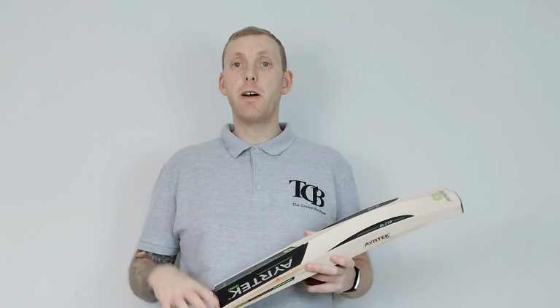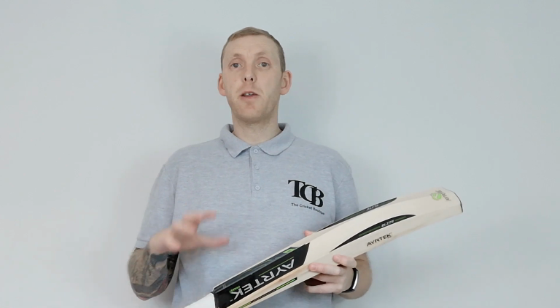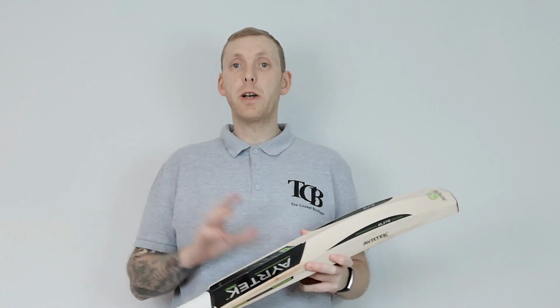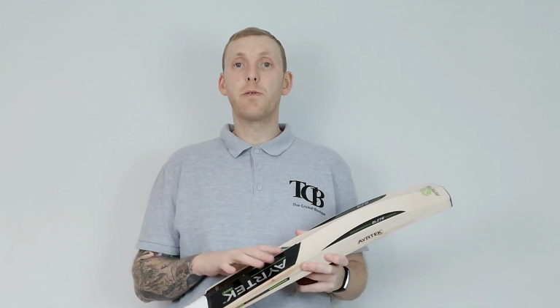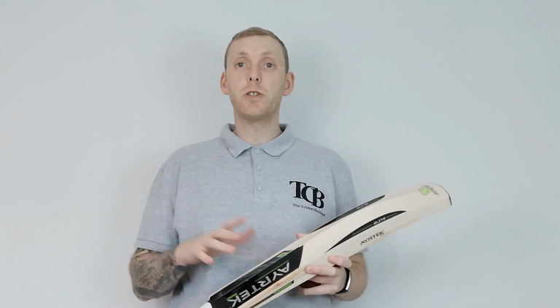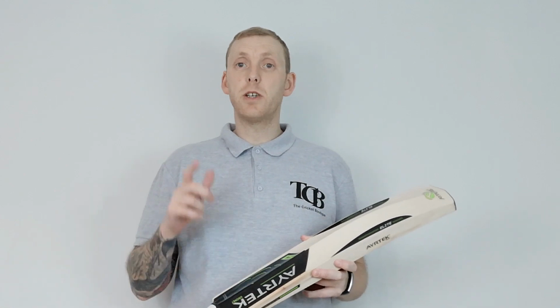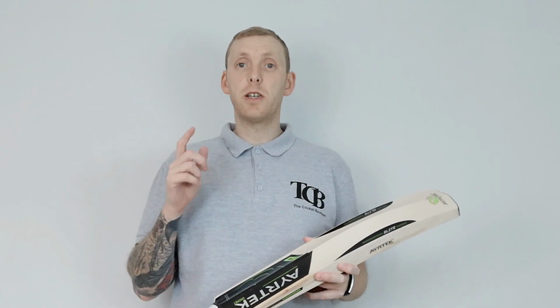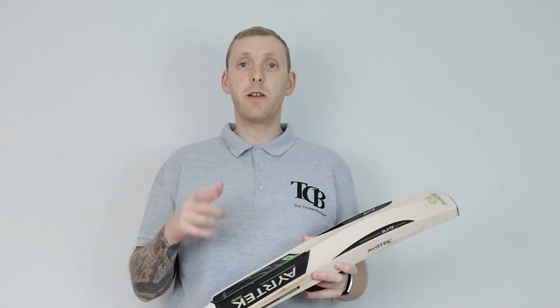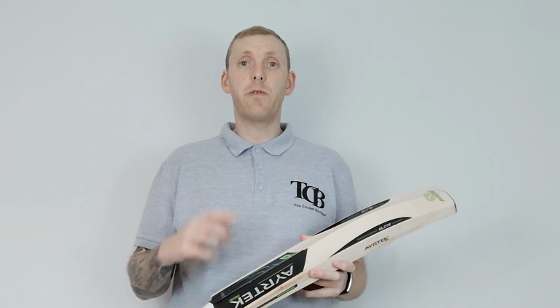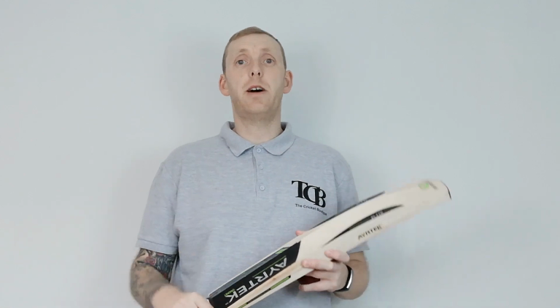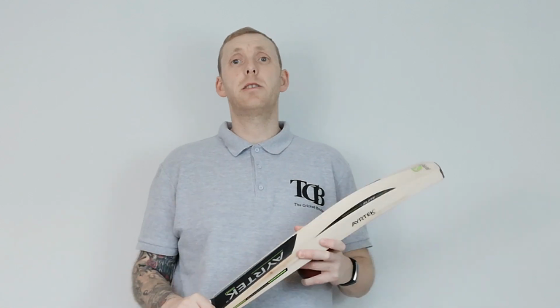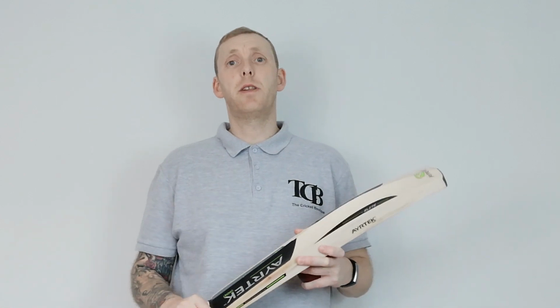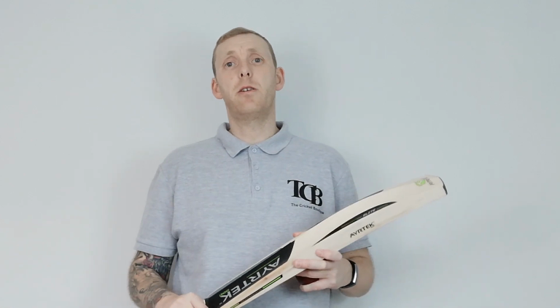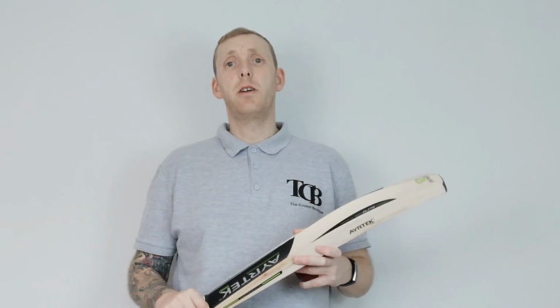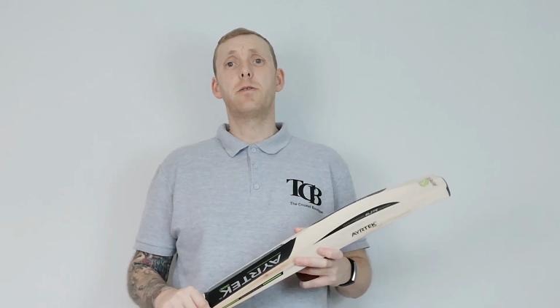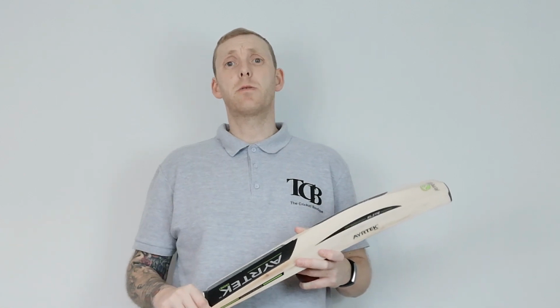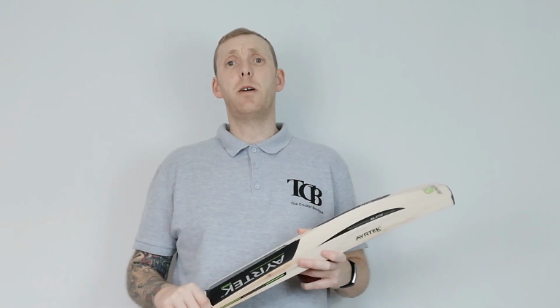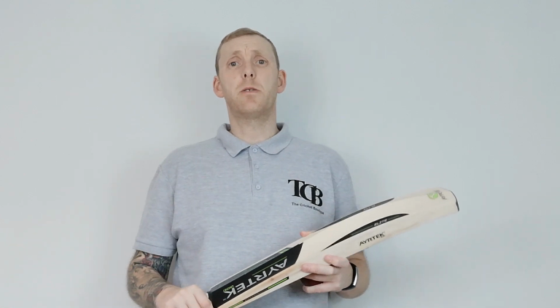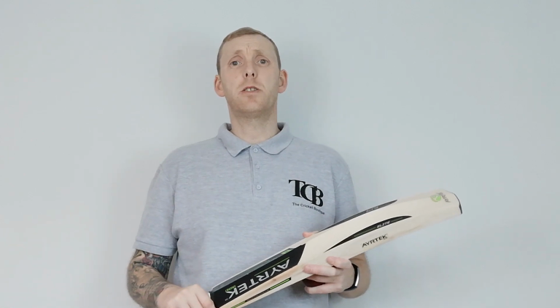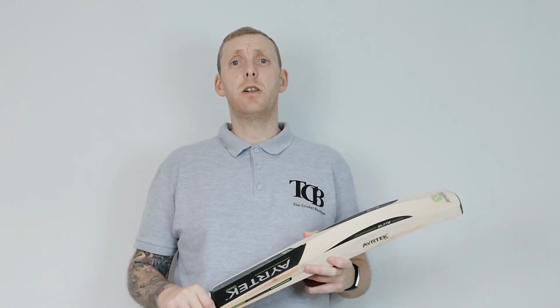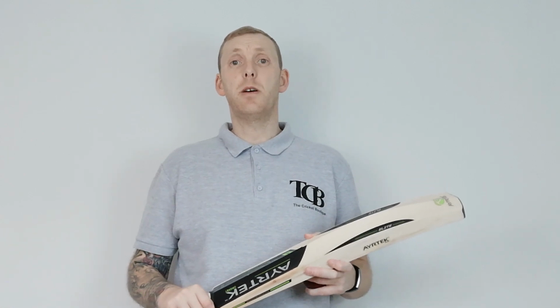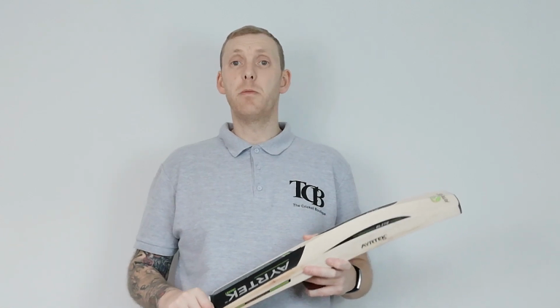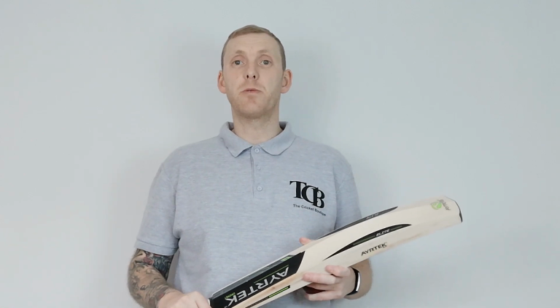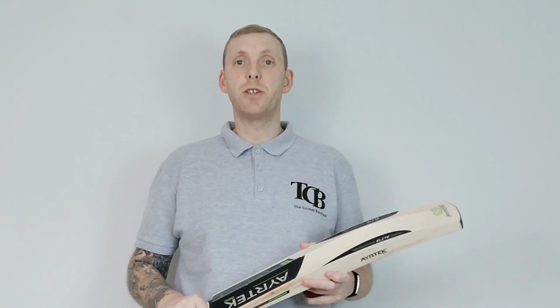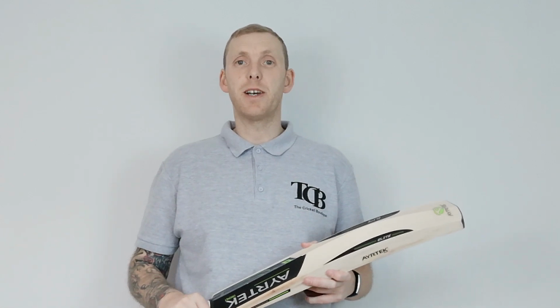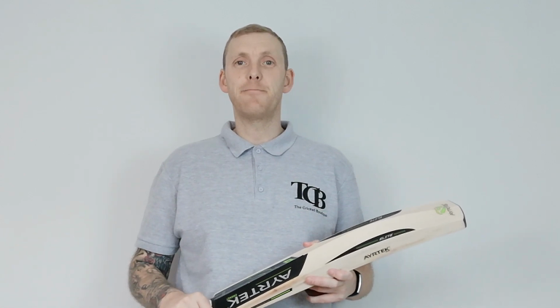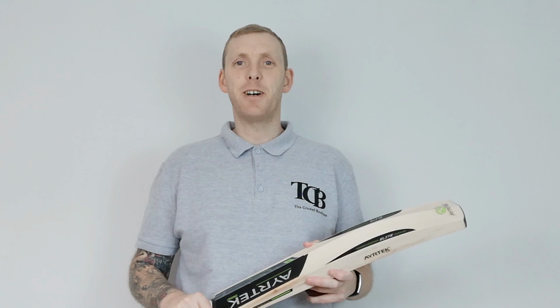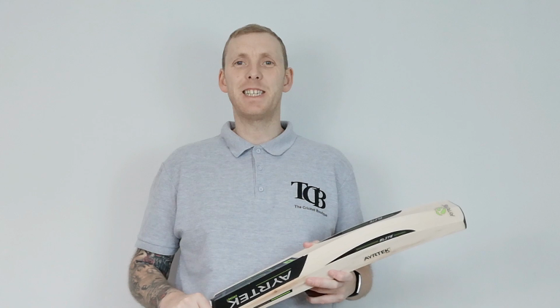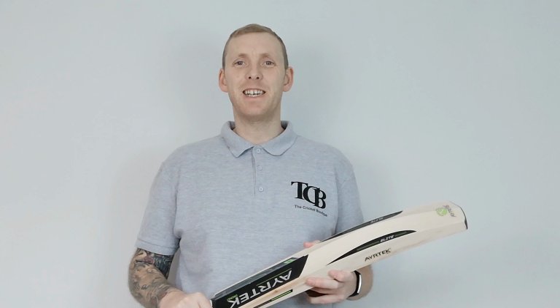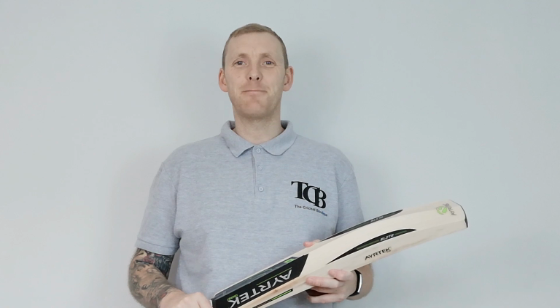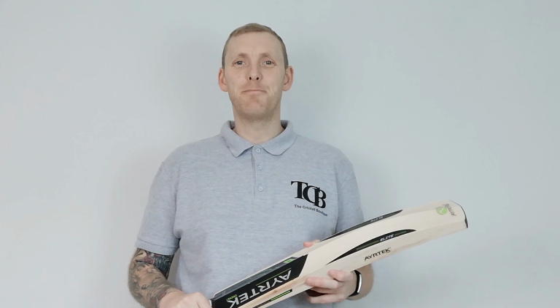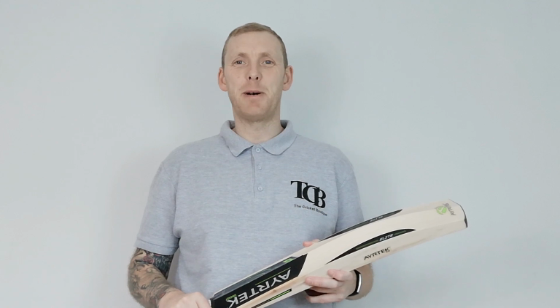Alright, thanks for watching. And if you like this video, subscribe to our channel — that would be much appreciated. Cheers, bye bye.